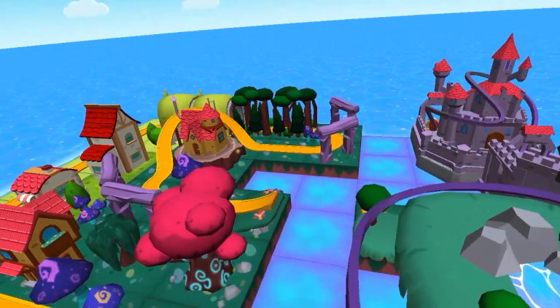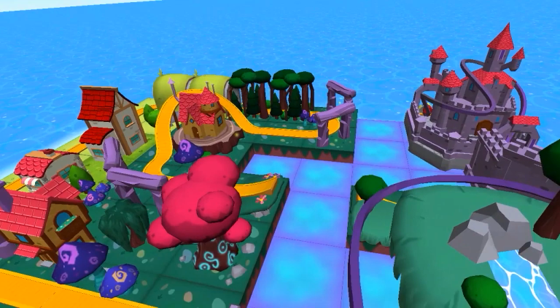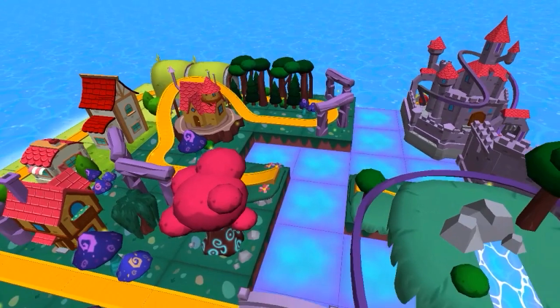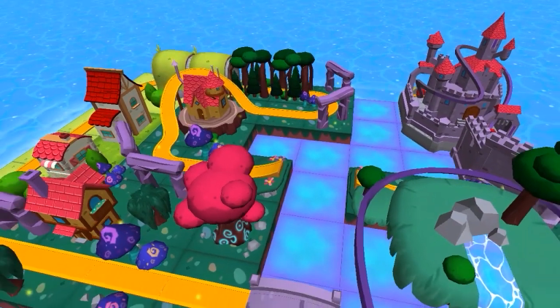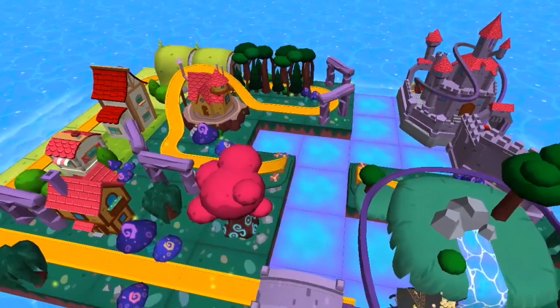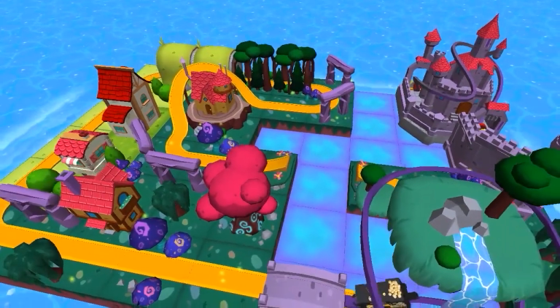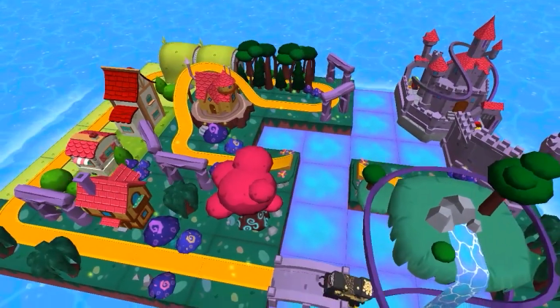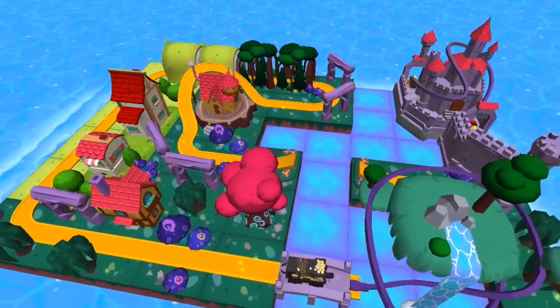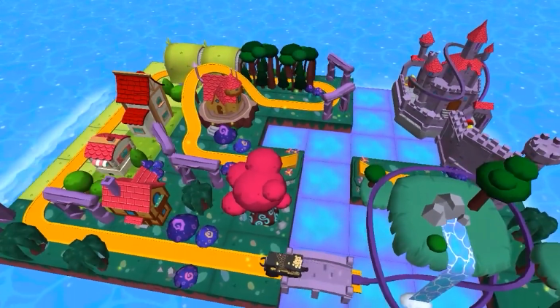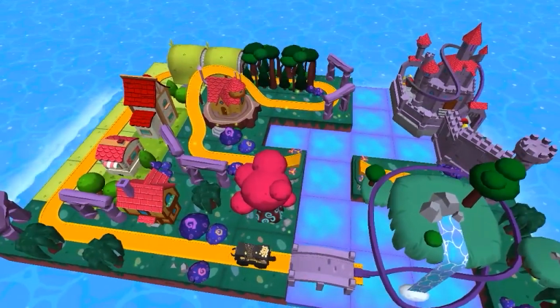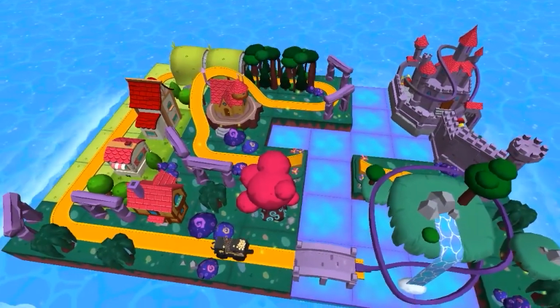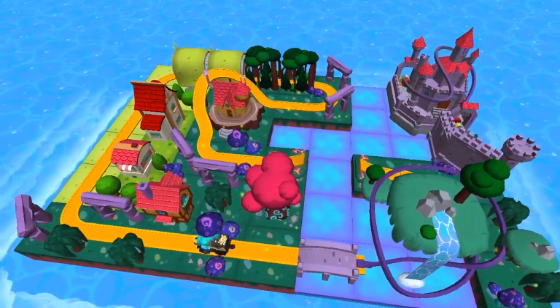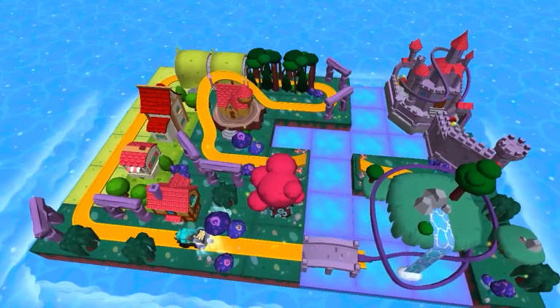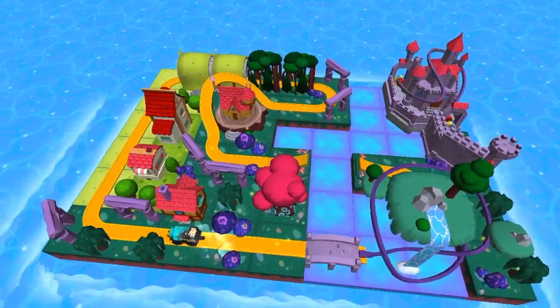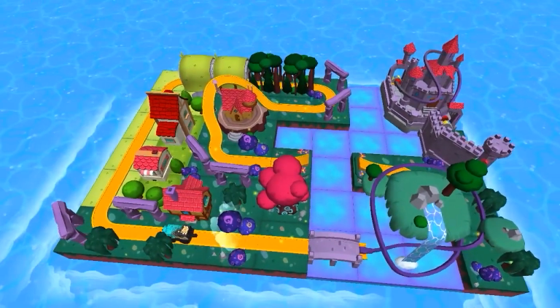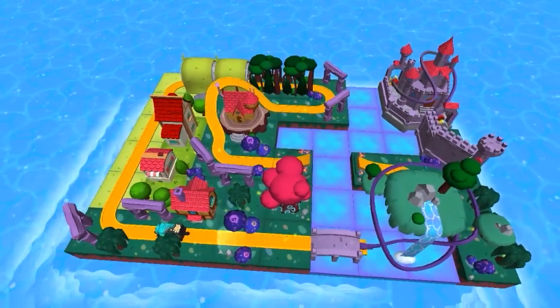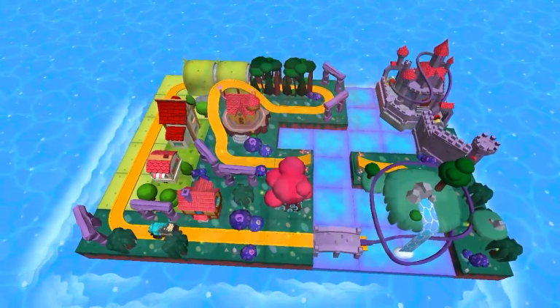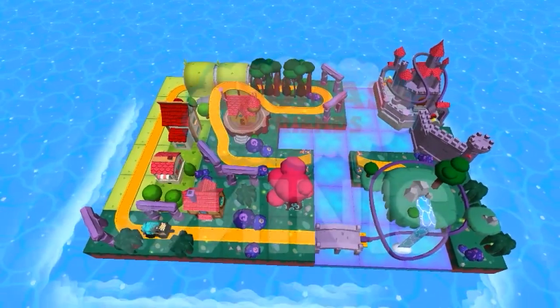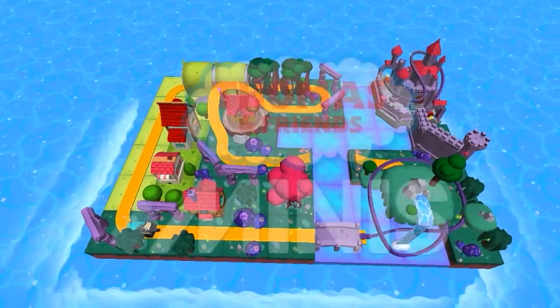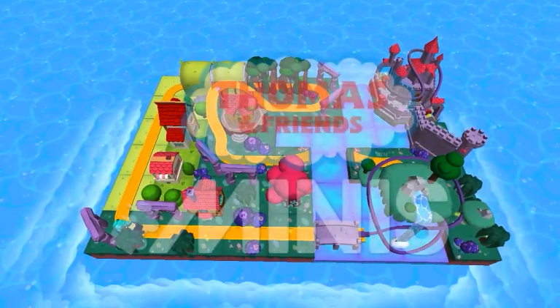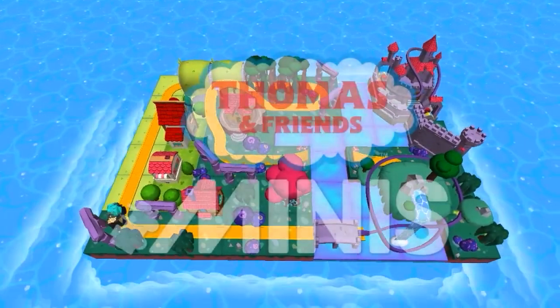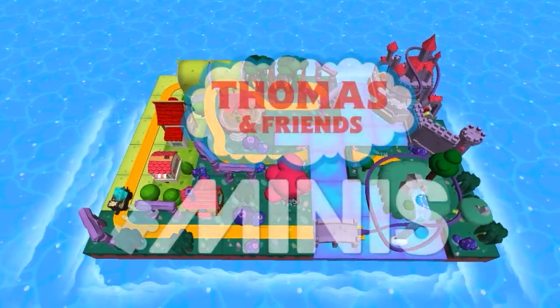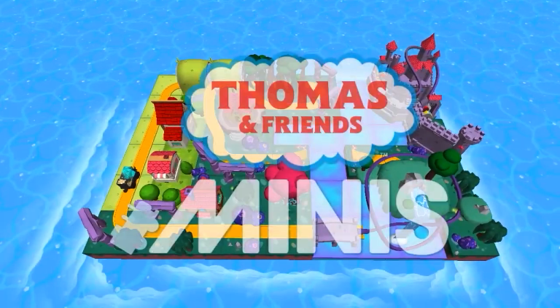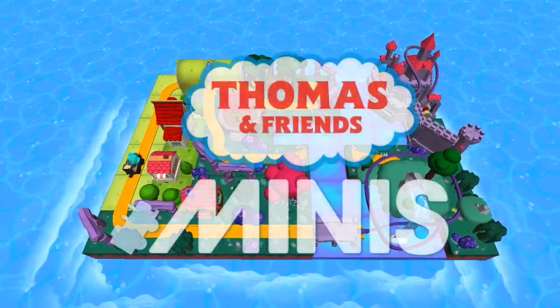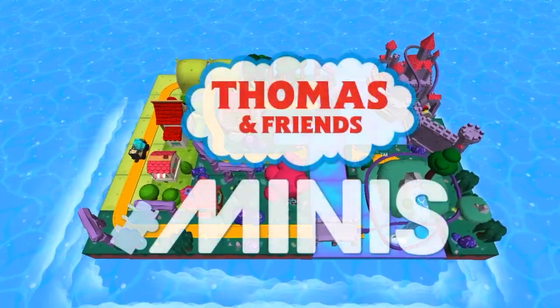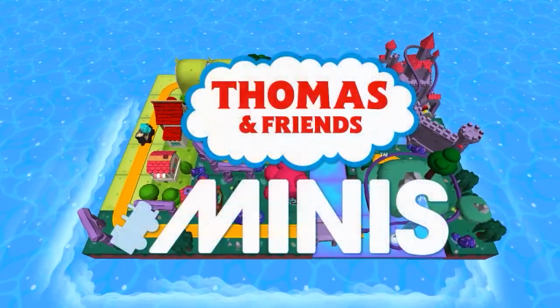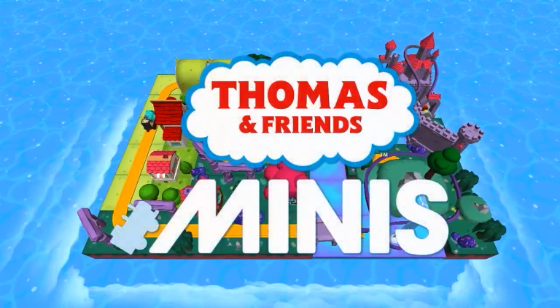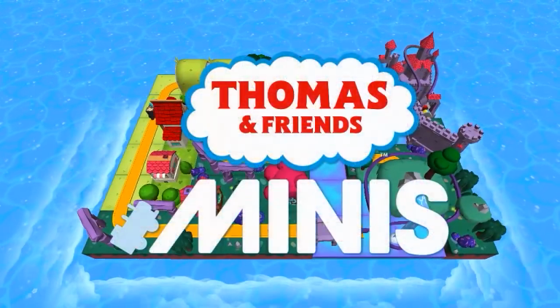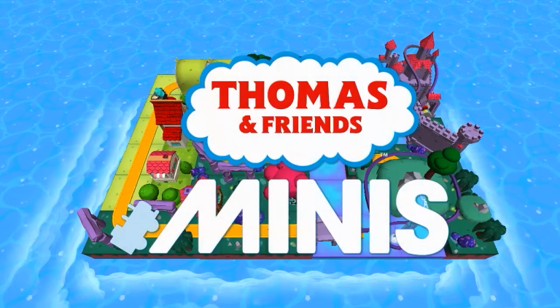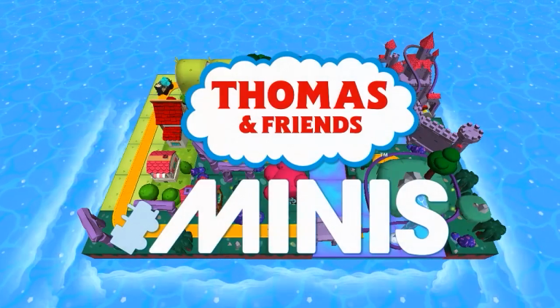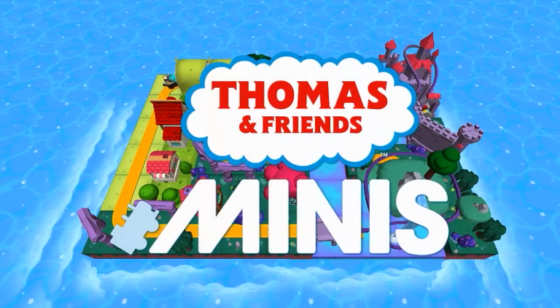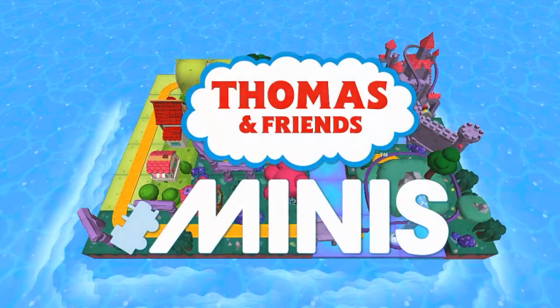Watch it come to life! Thomas and Friends Minis! Are you ready? Set, build!